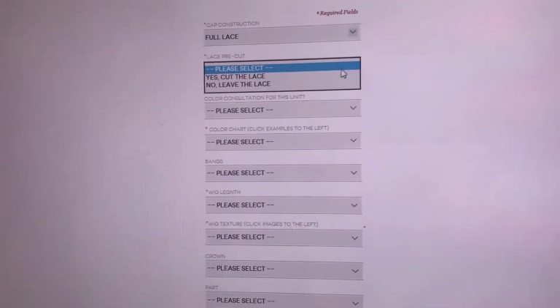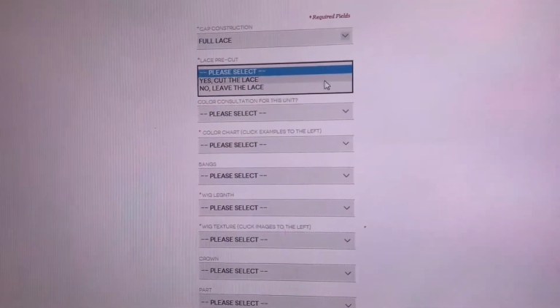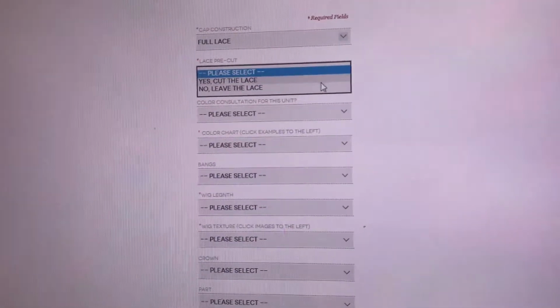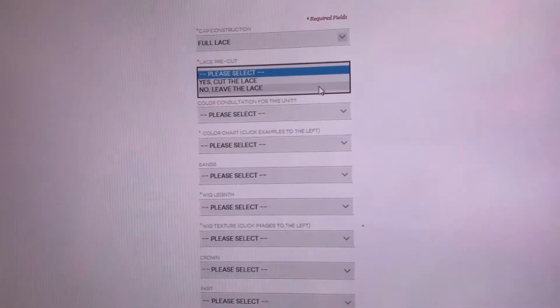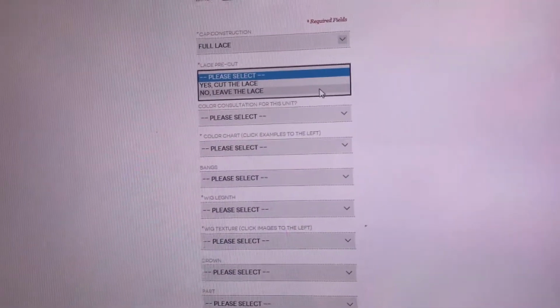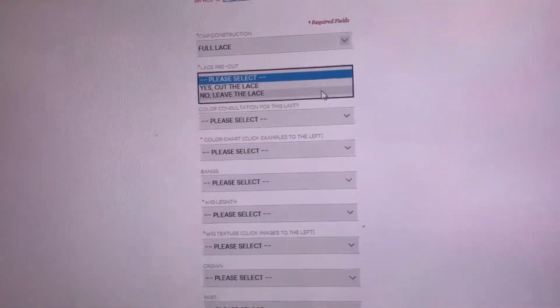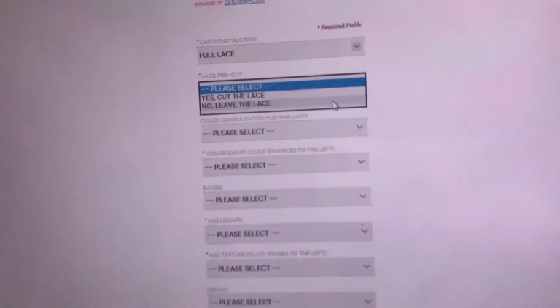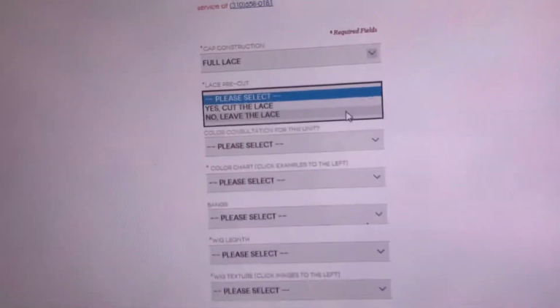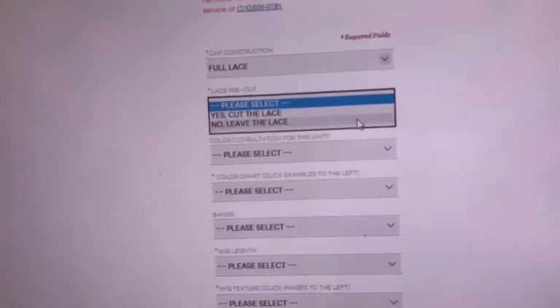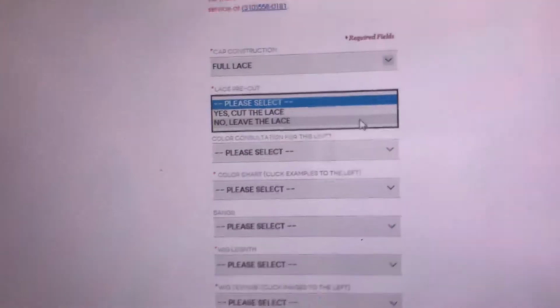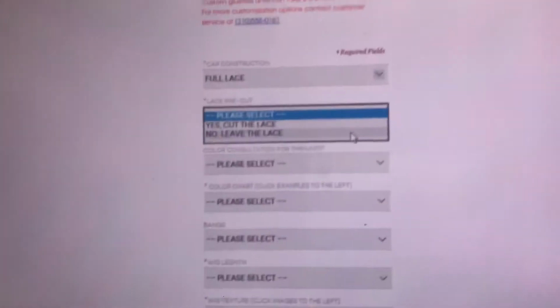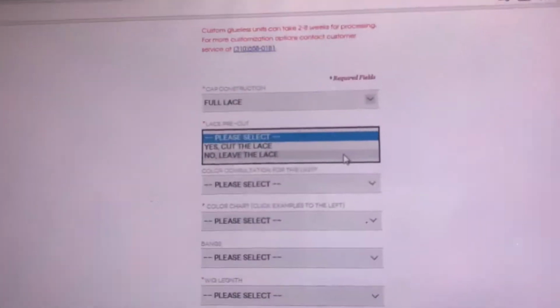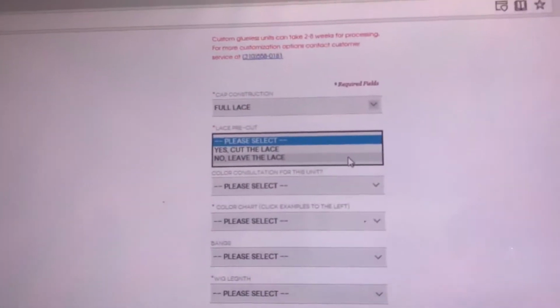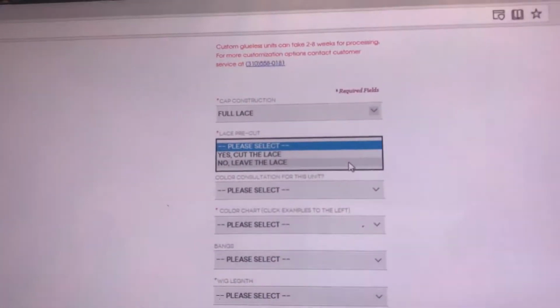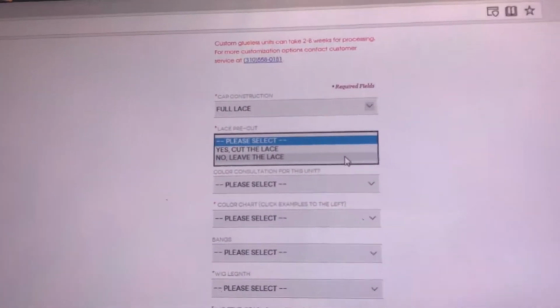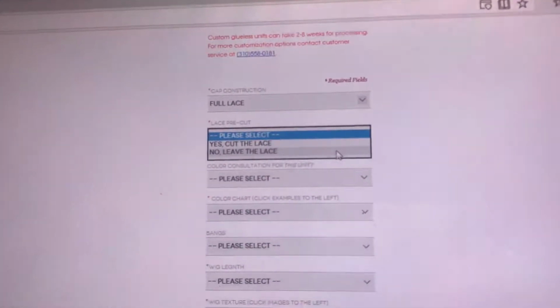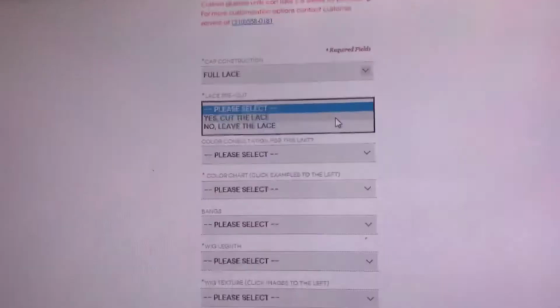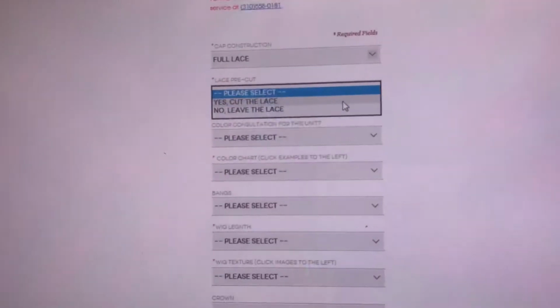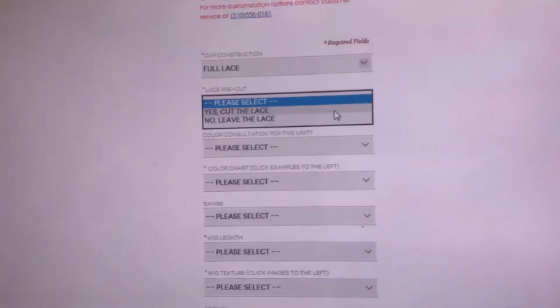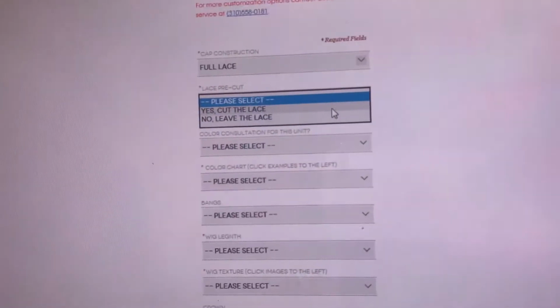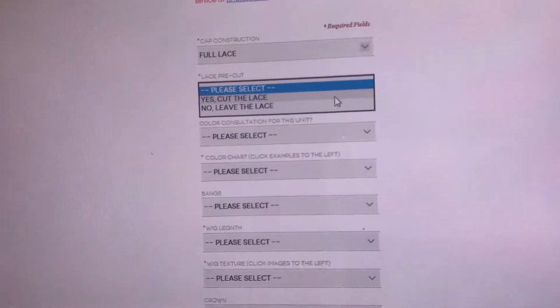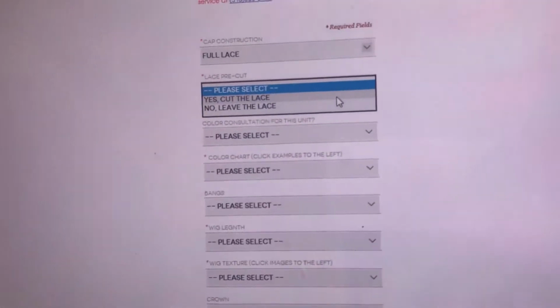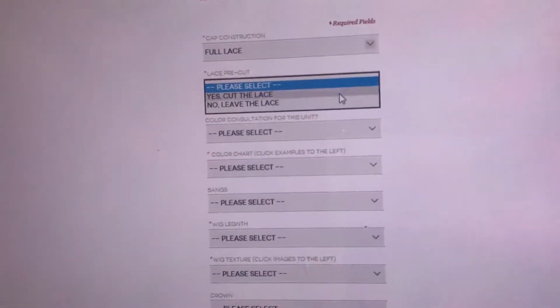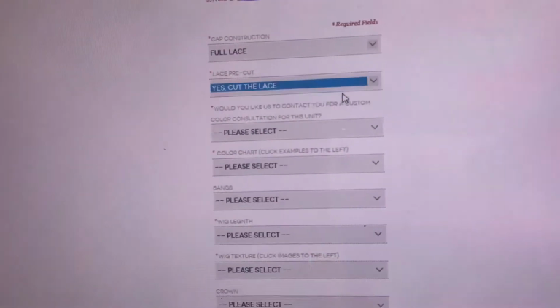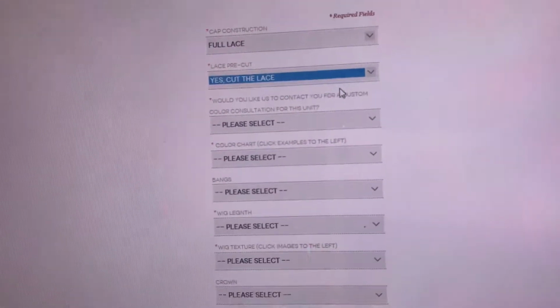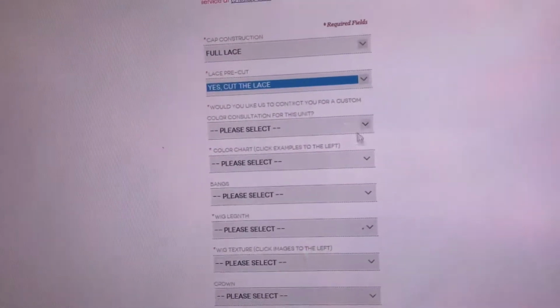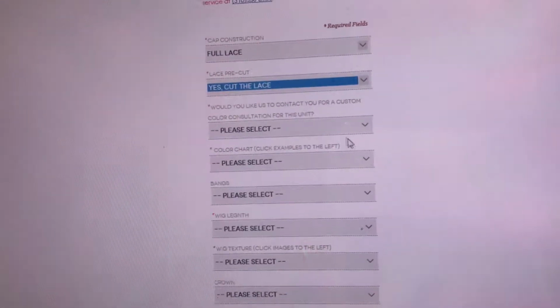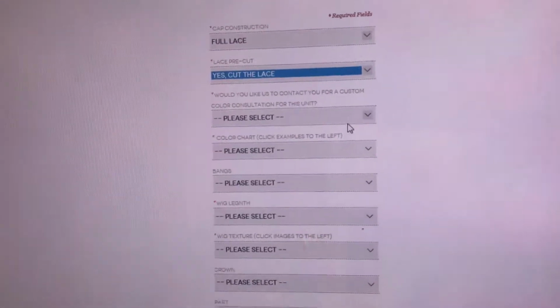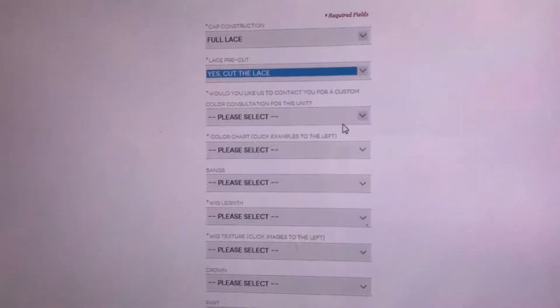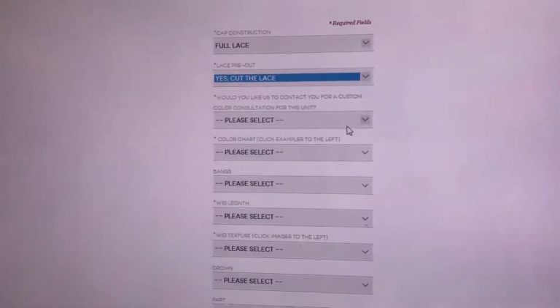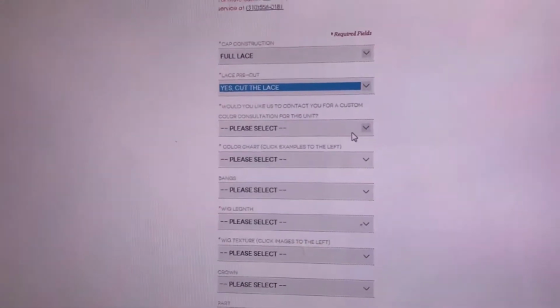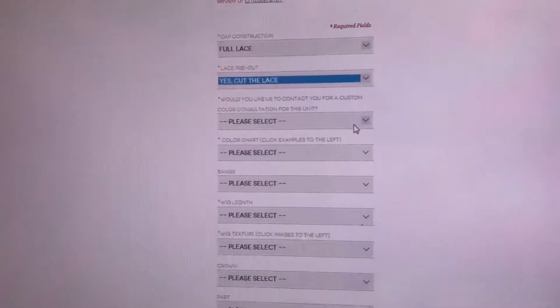Do you want us to cut the lace for you, or do you want to leave the lace on? We'll definitely cut the lace for you, so I'm going to select cut the lace.